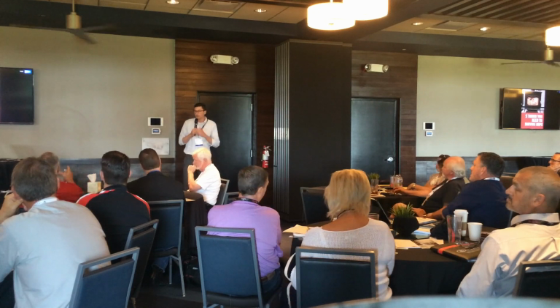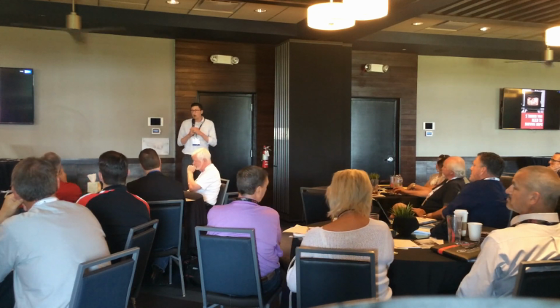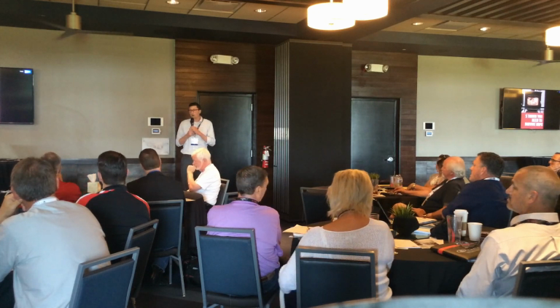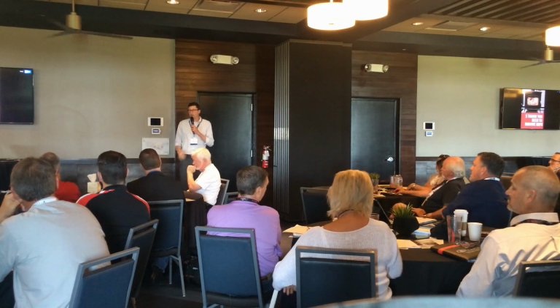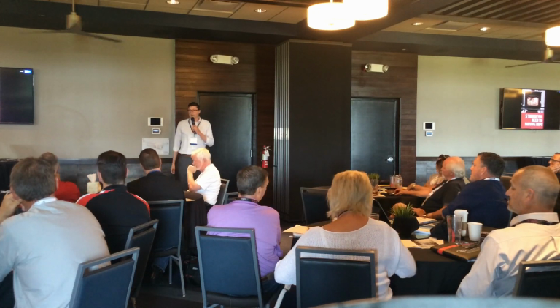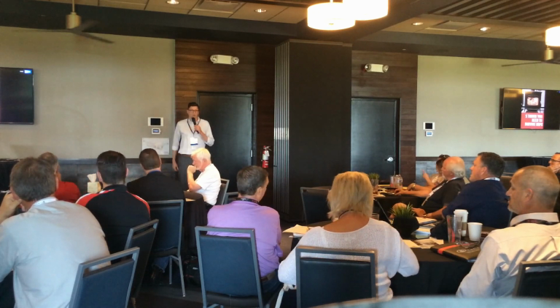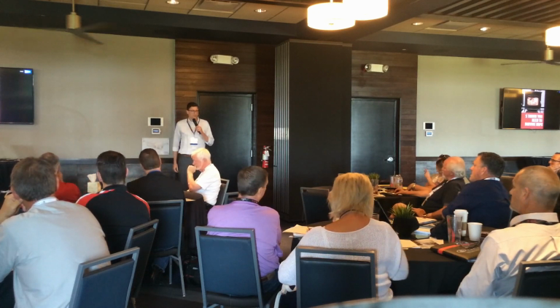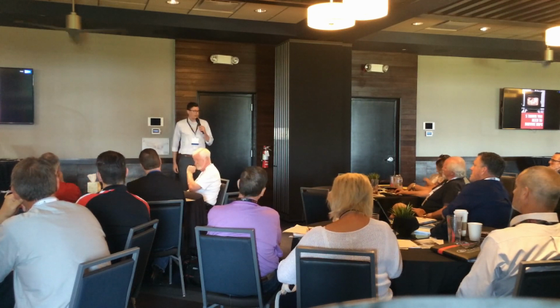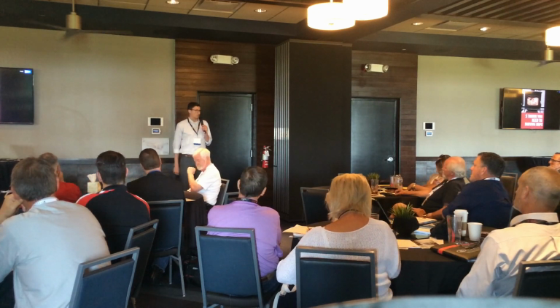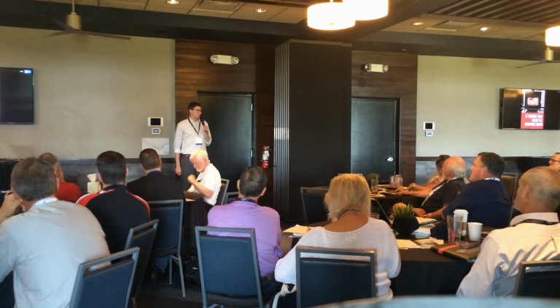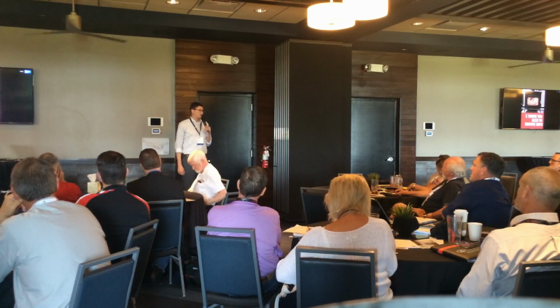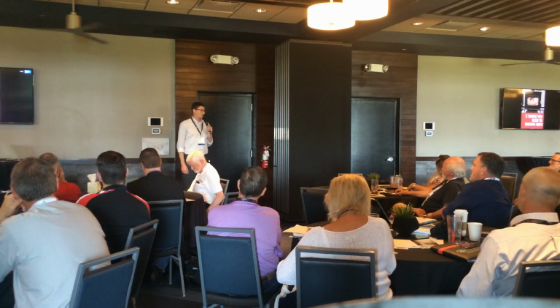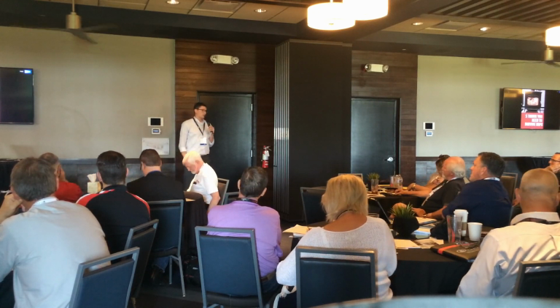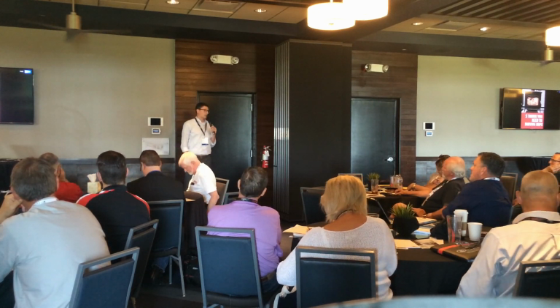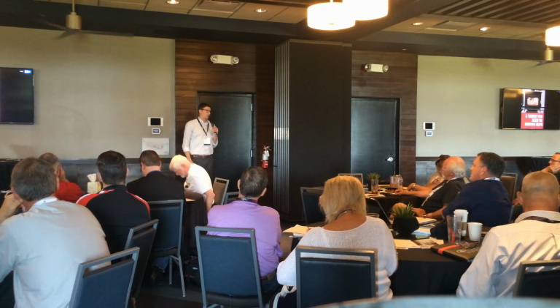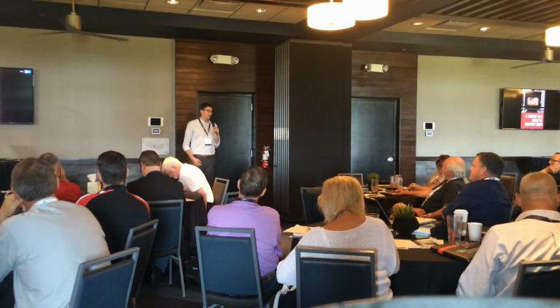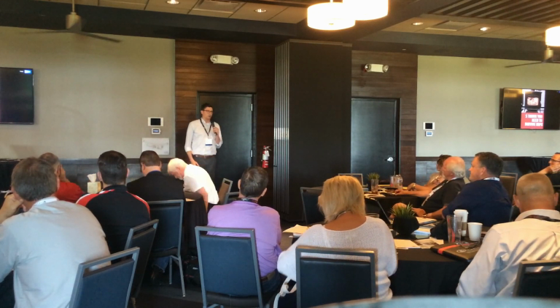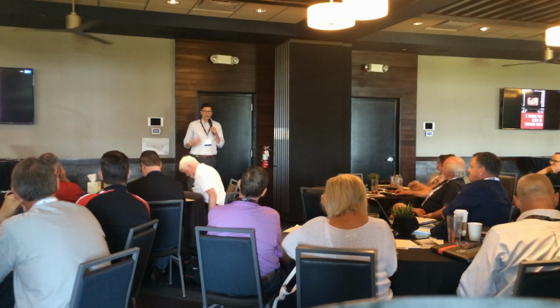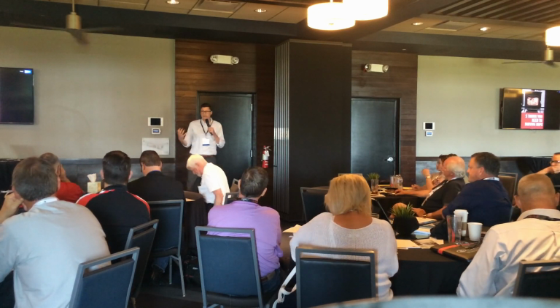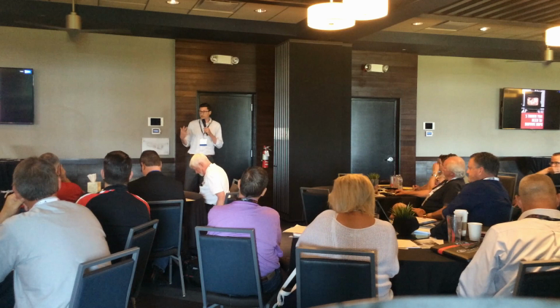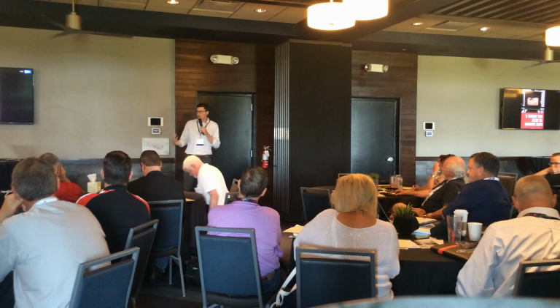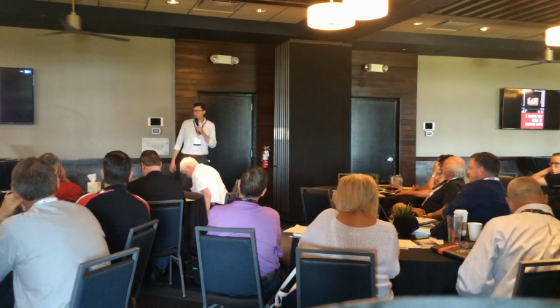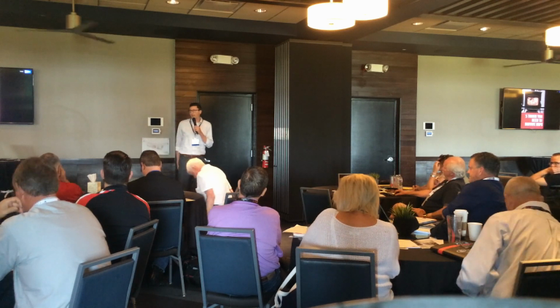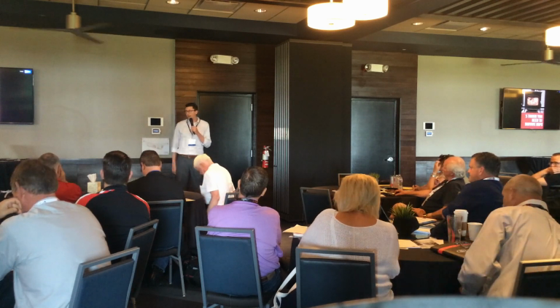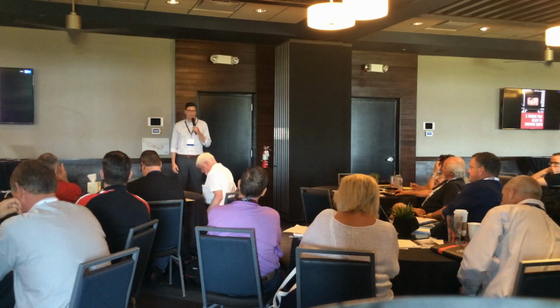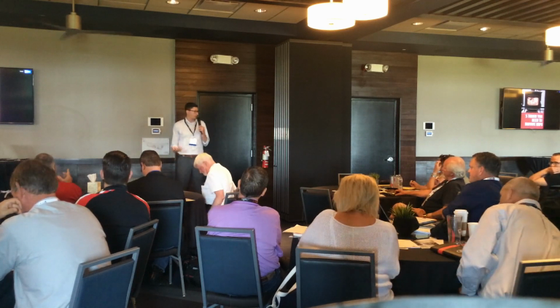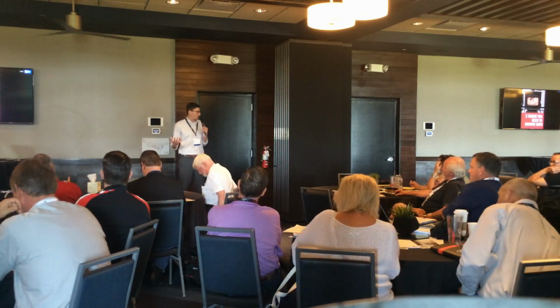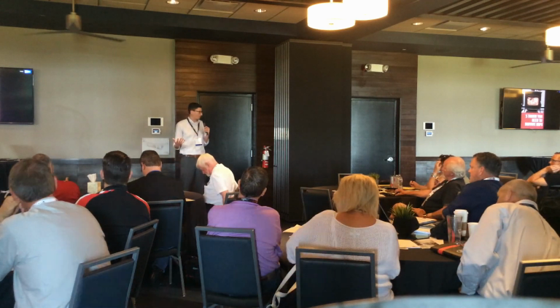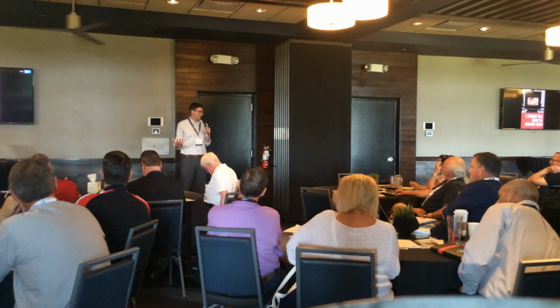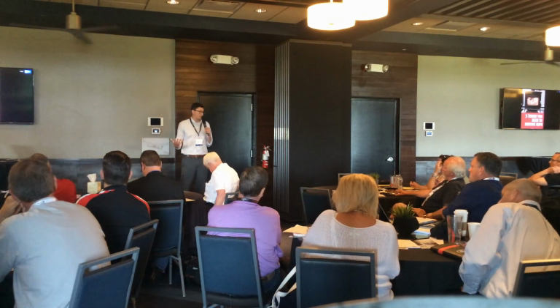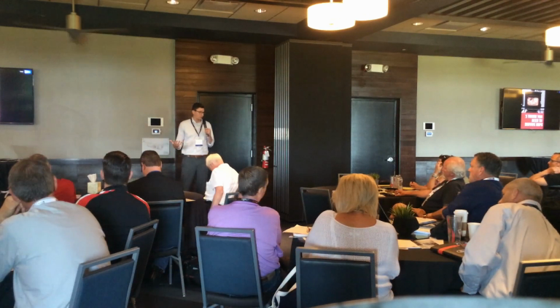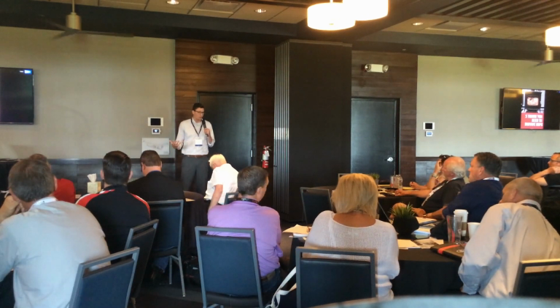I want to talk from the retailer's perspective and just kind of throw out a few ideas that we've been thinking about. We can also jump into questions.